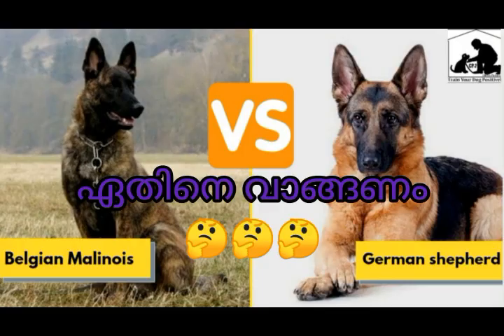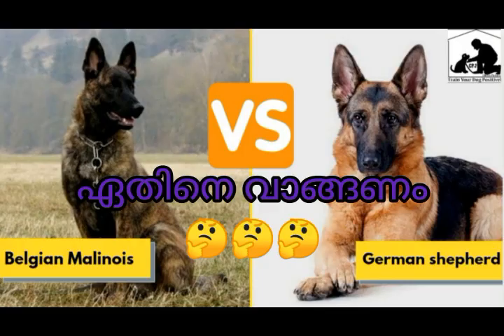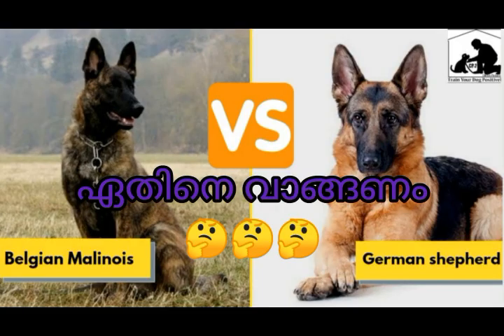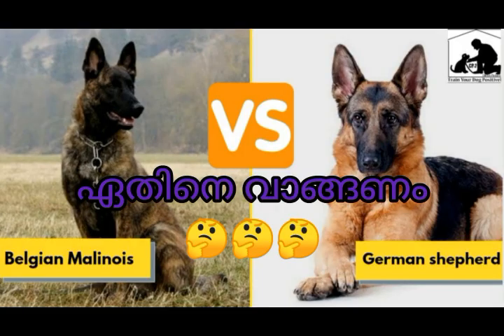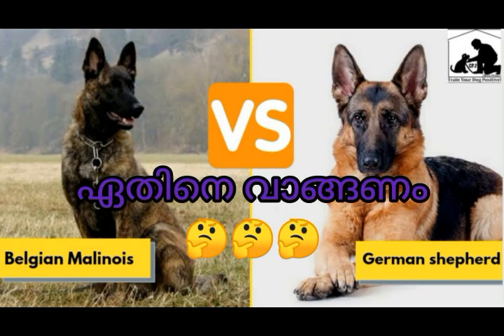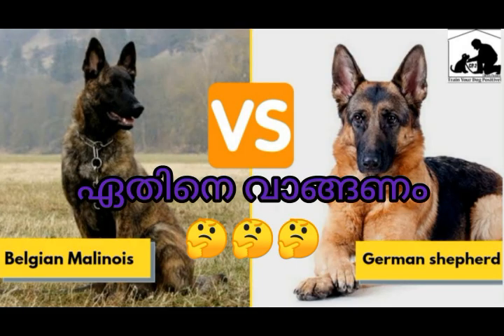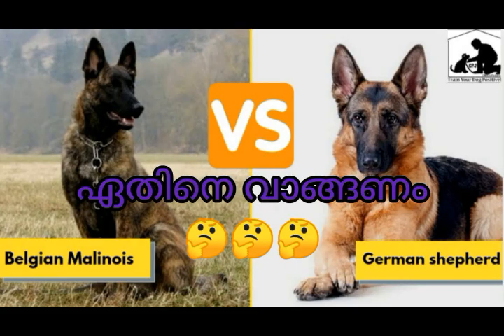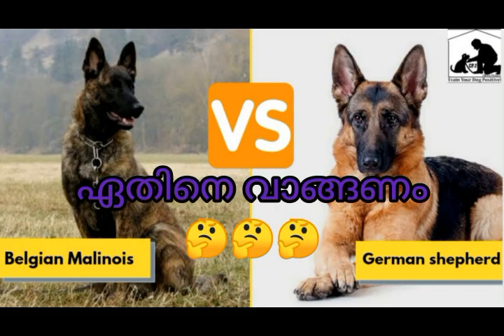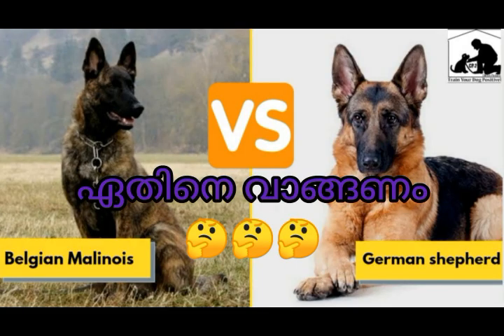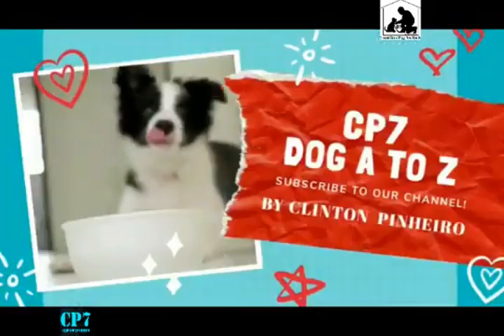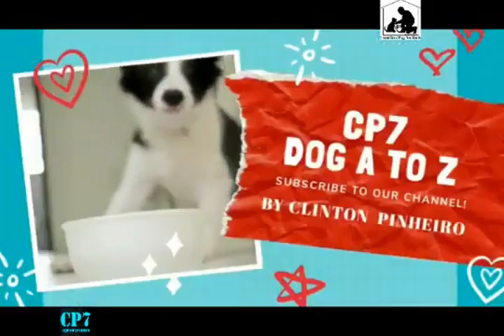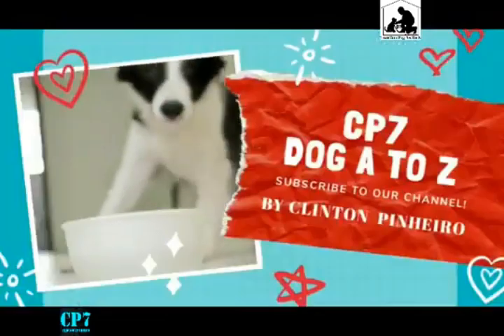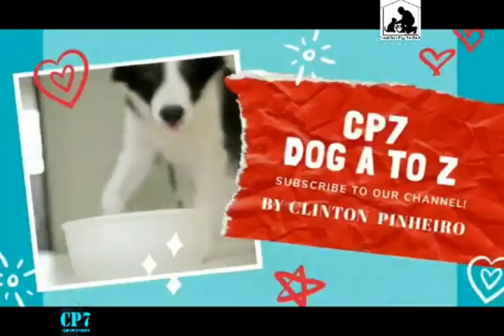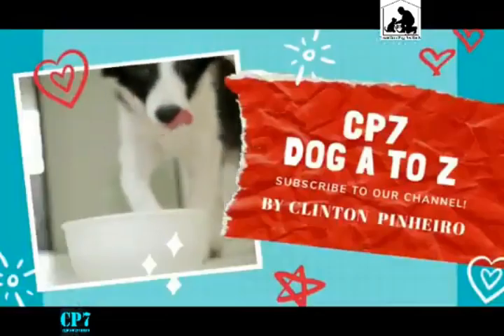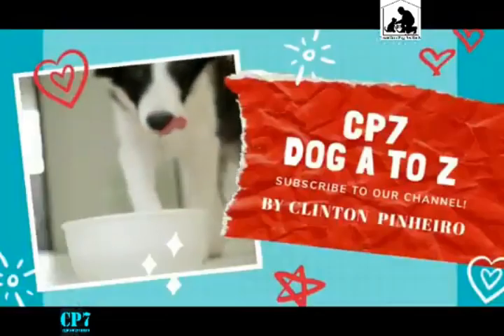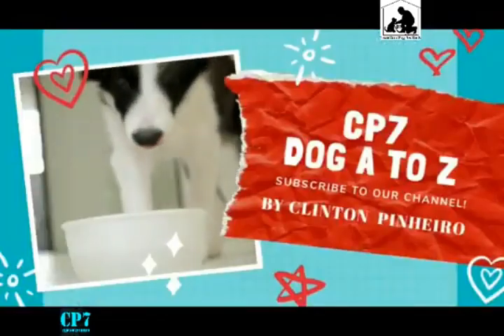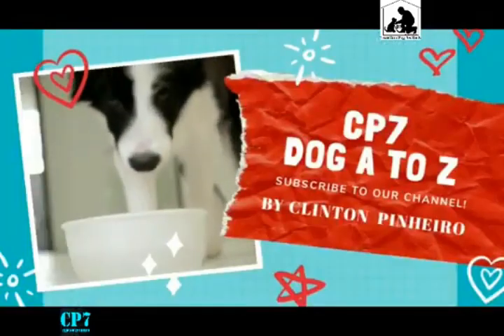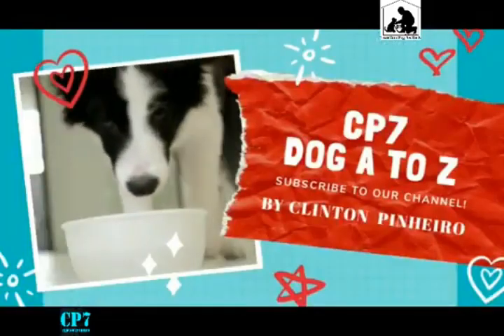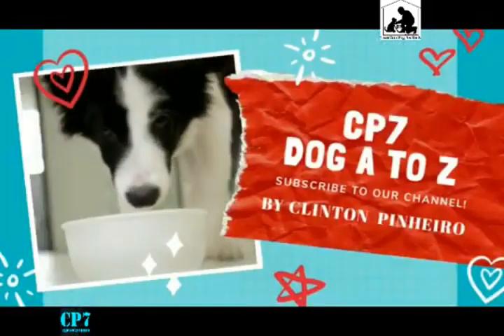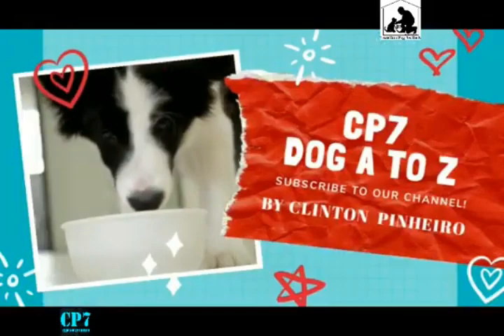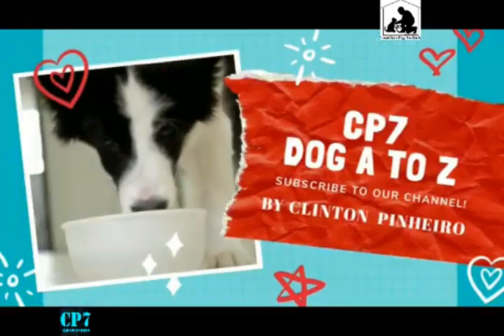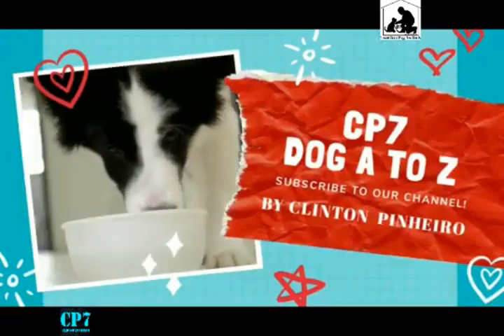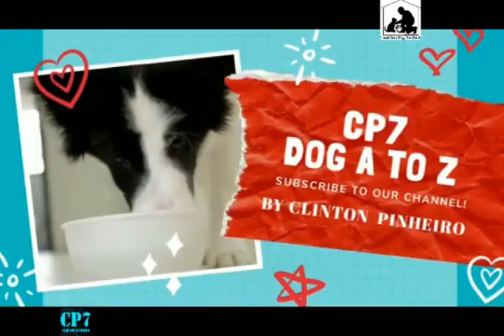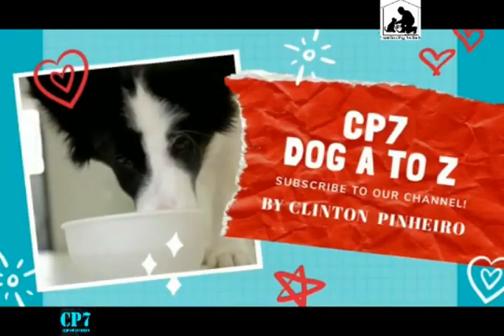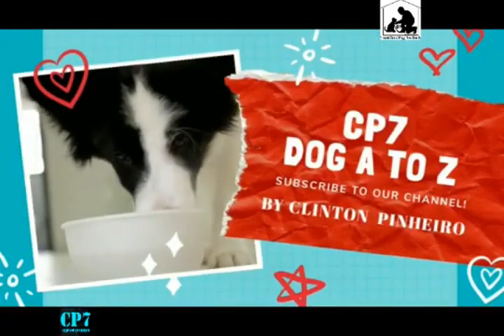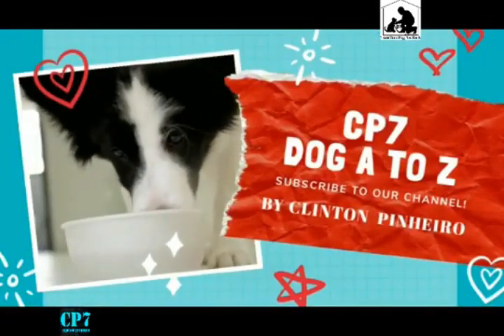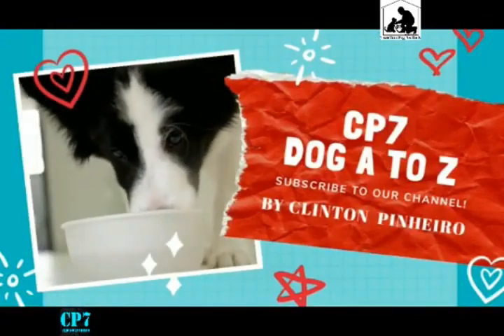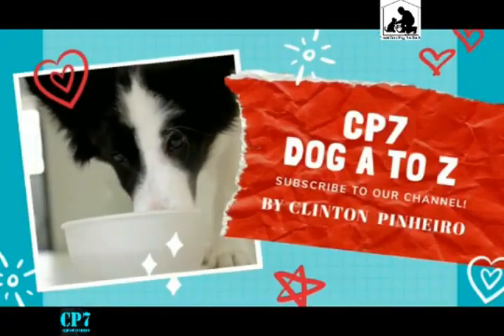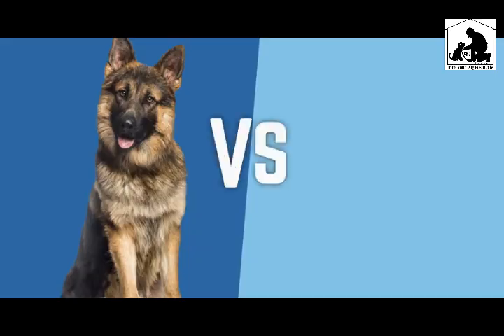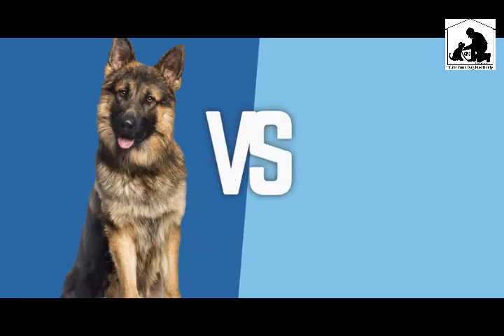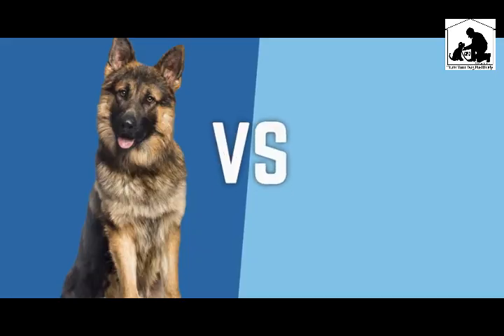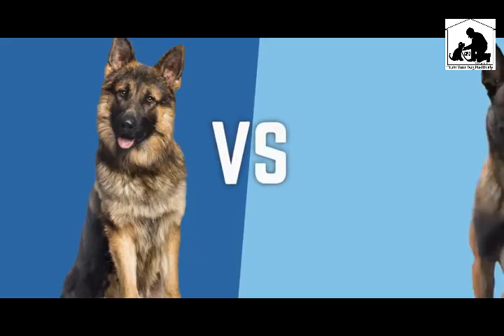Hi friends, it's me Klend. In this video, we are doing a comparison of German Shepherd vs. Belgian Malinois.